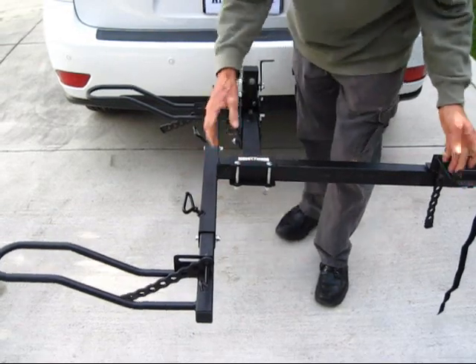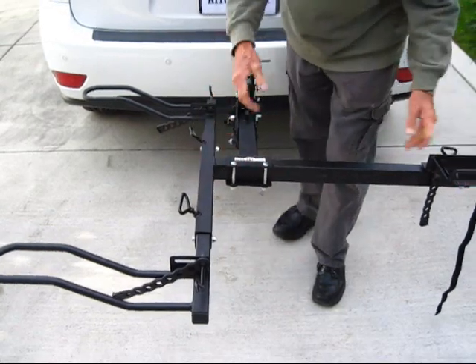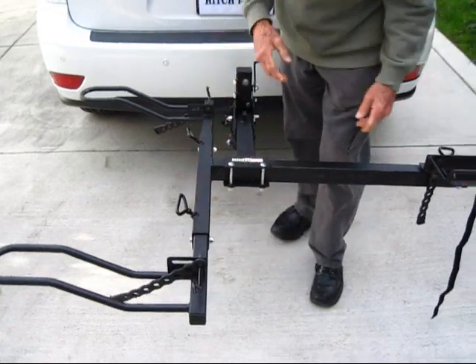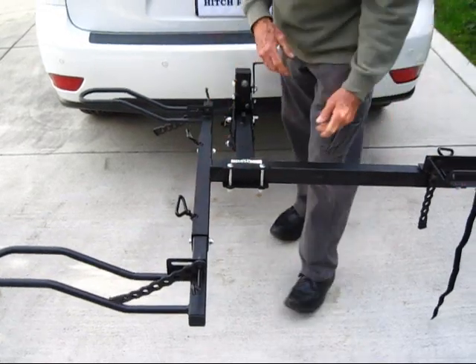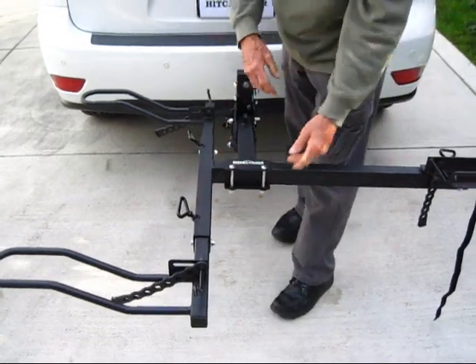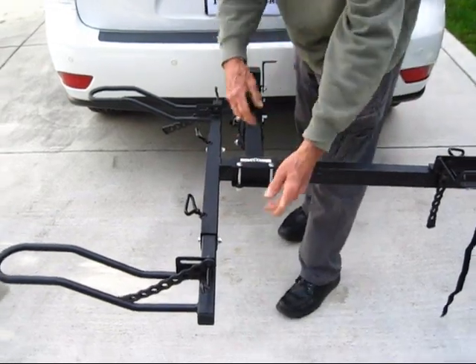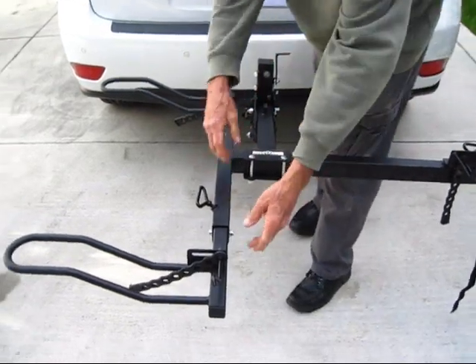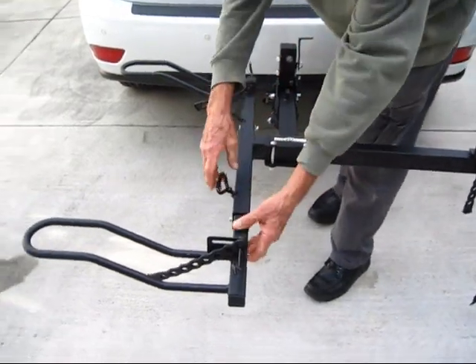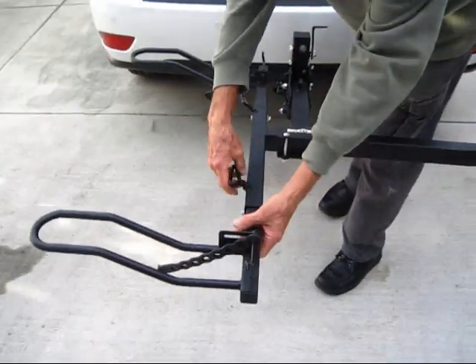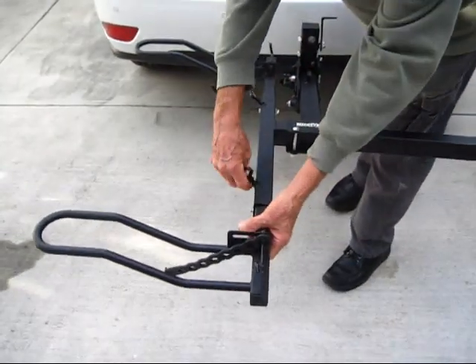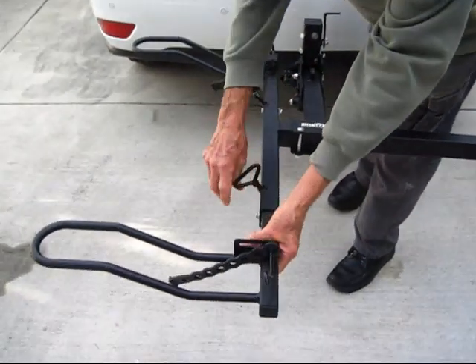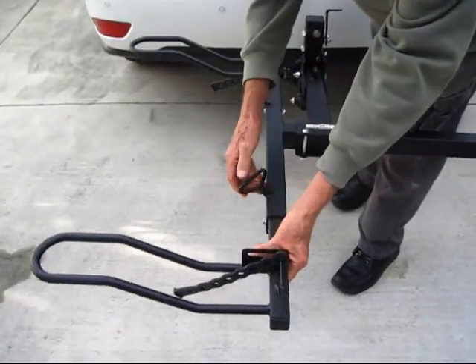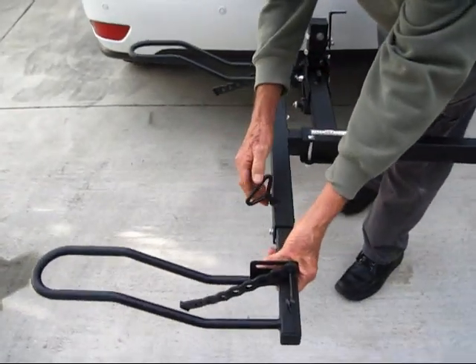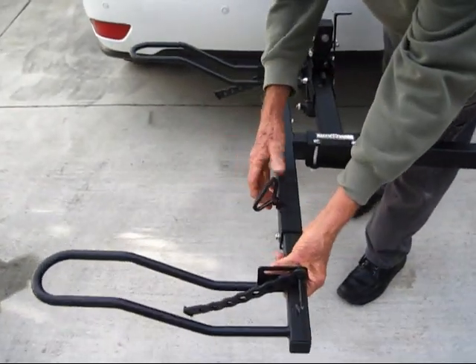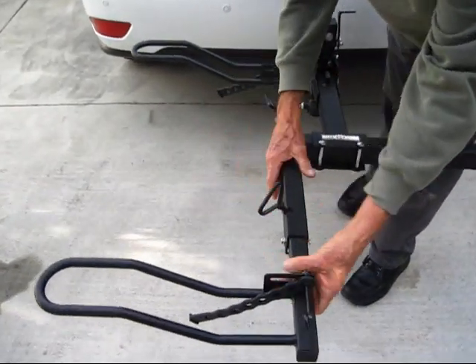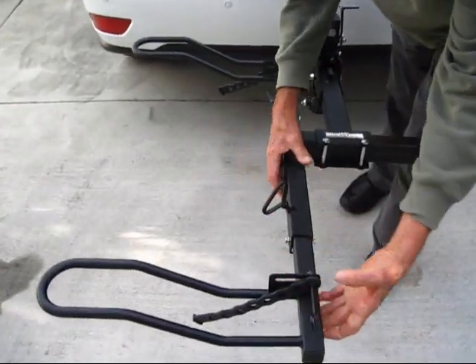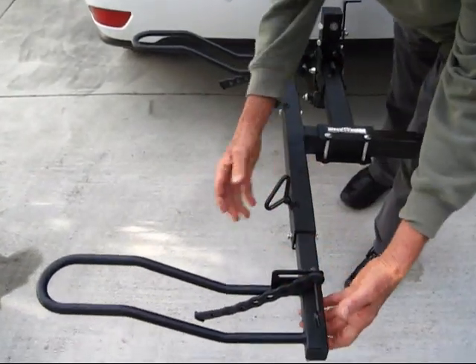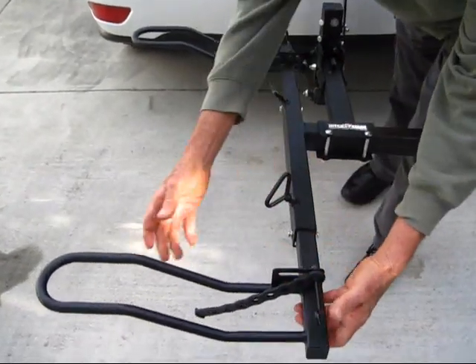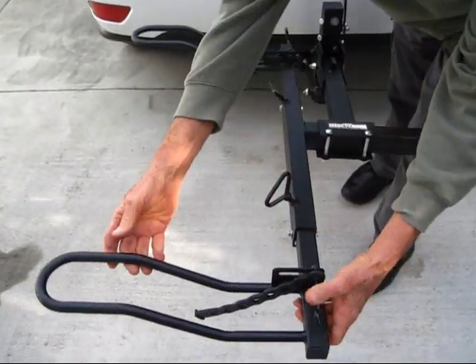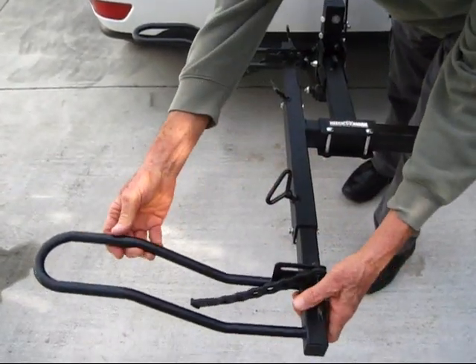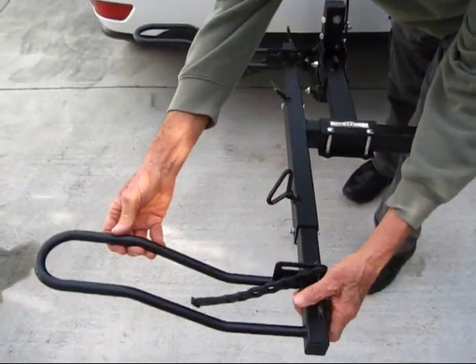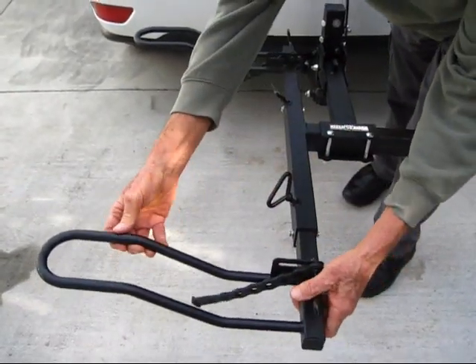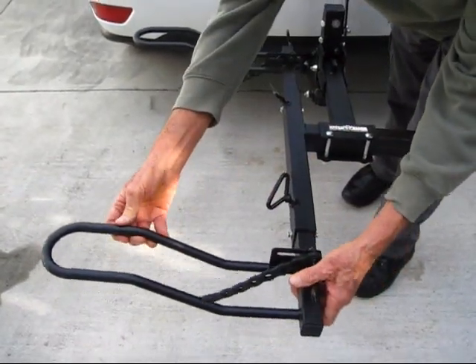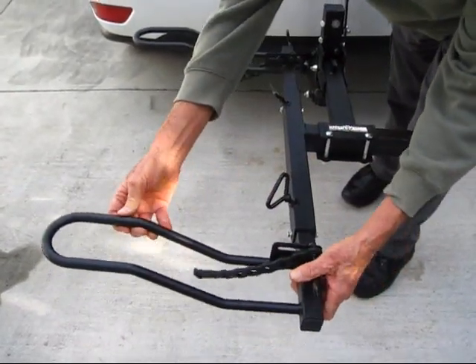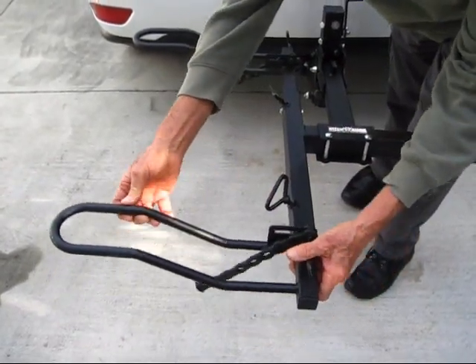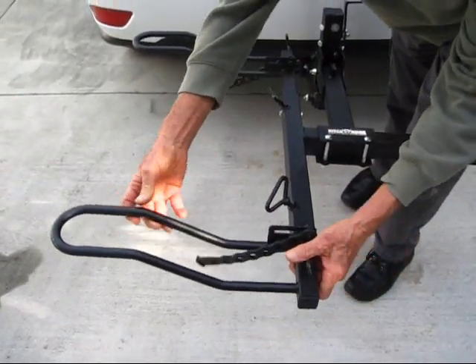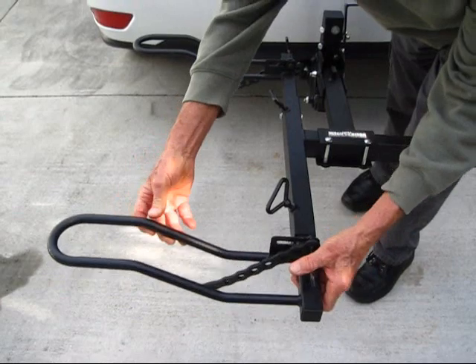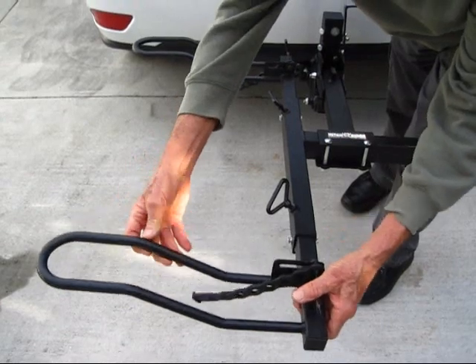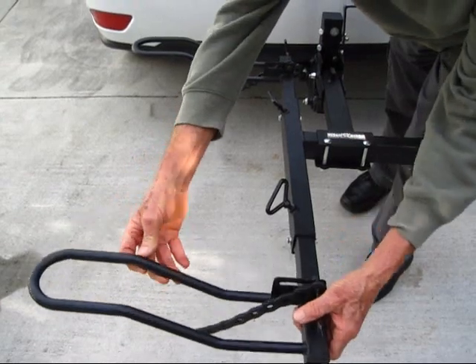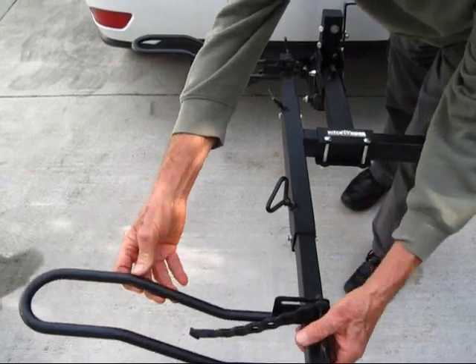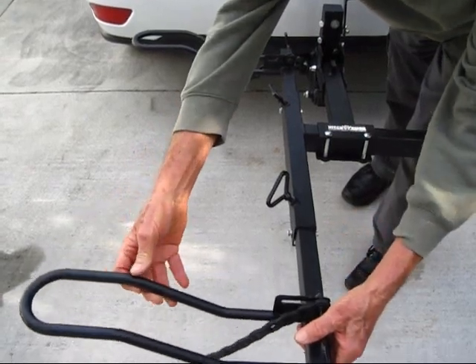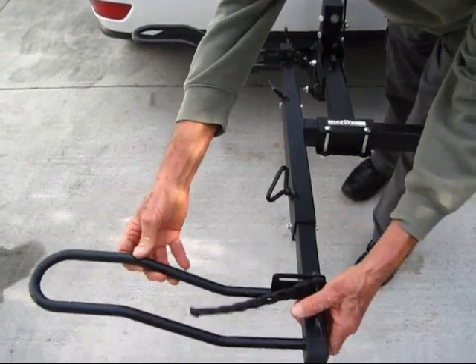Each wheel holder will adjust in and out. Loosen the D-bolt and it slides in and out.